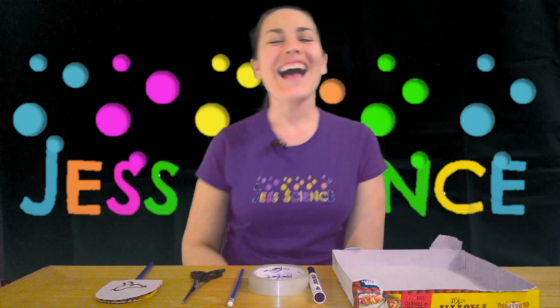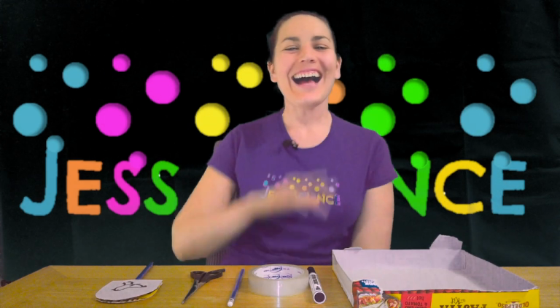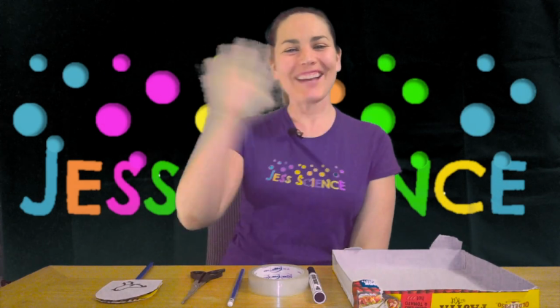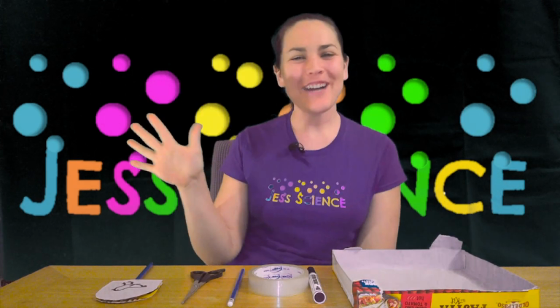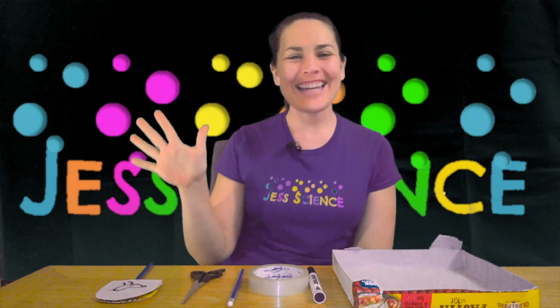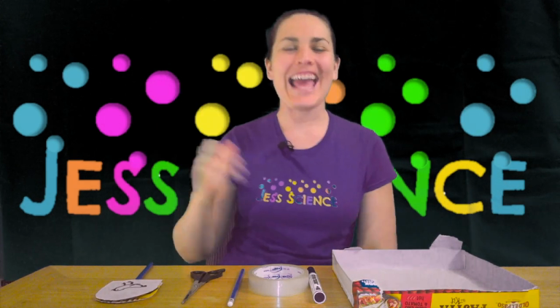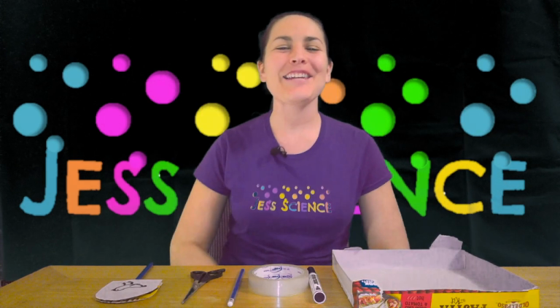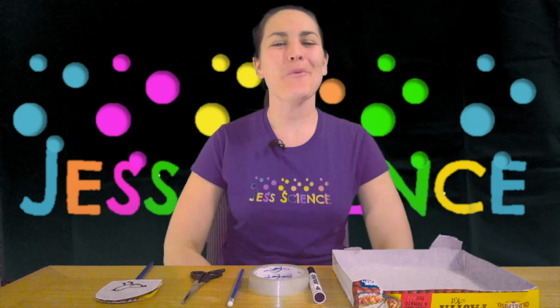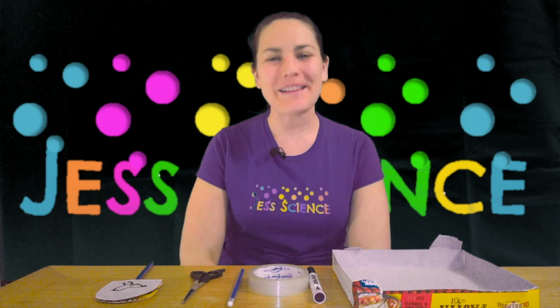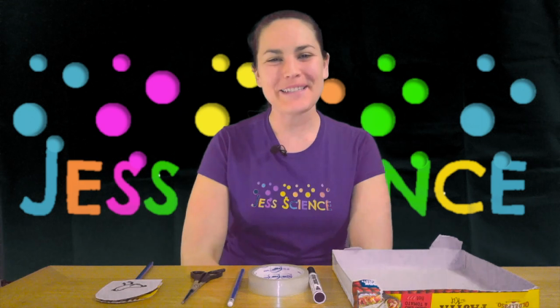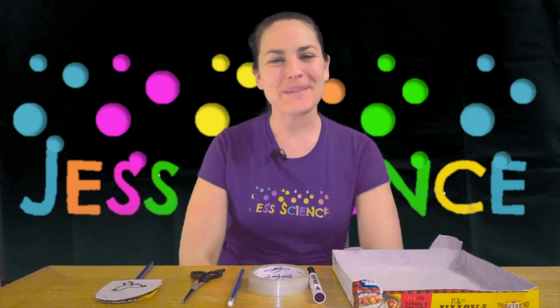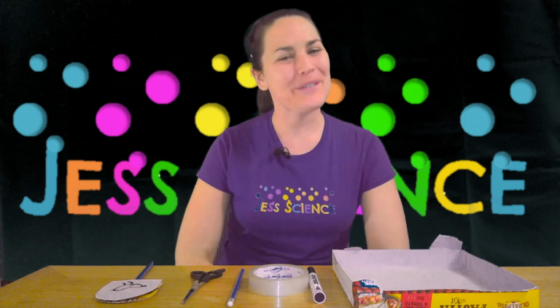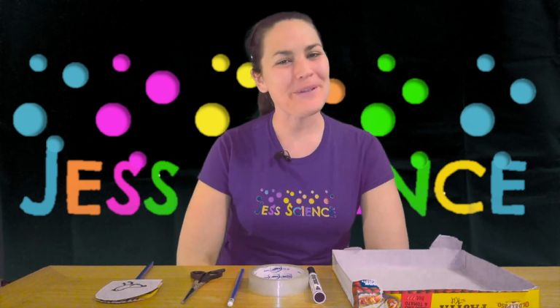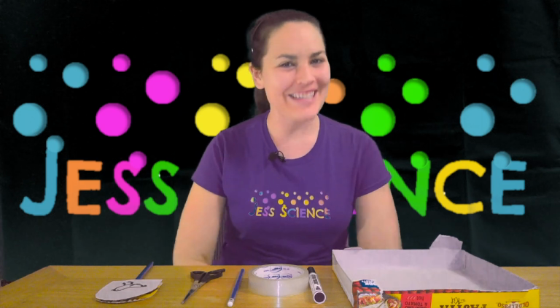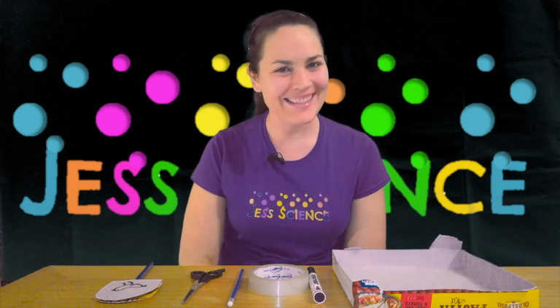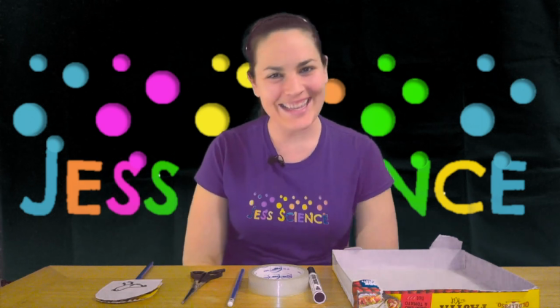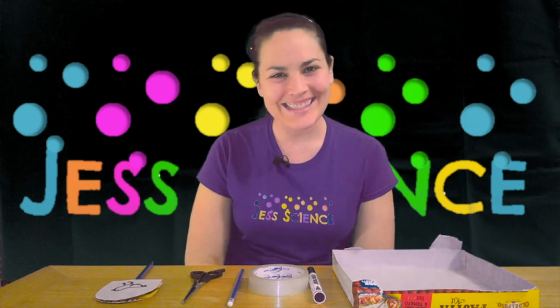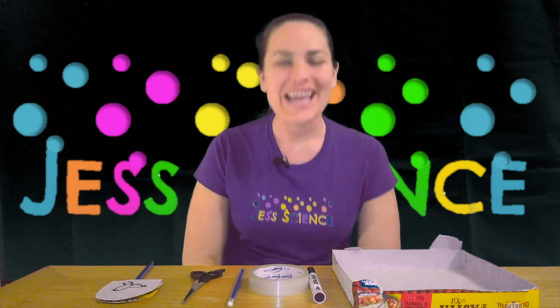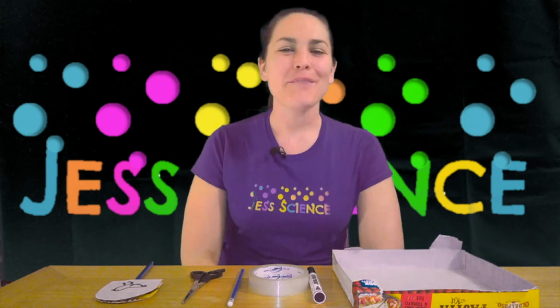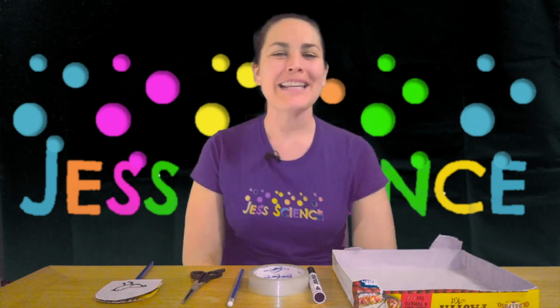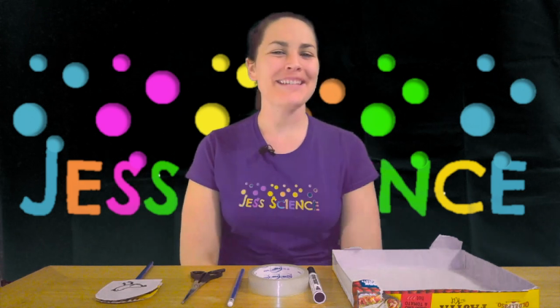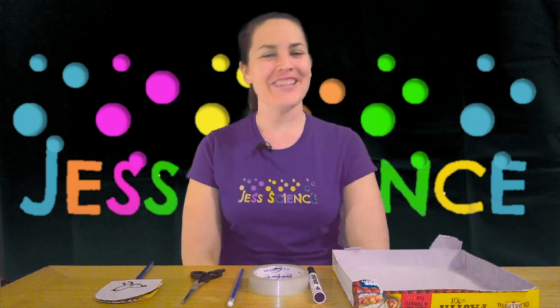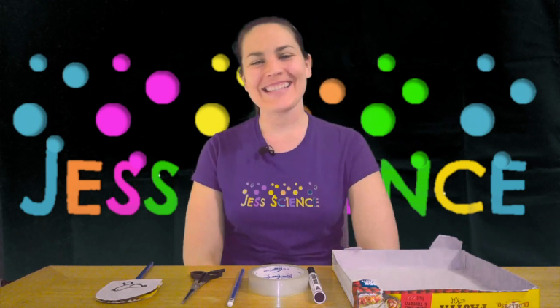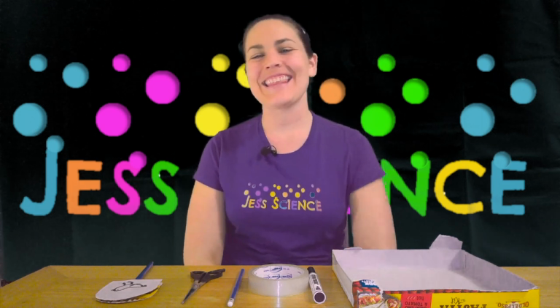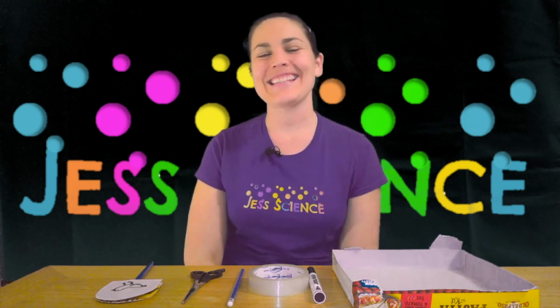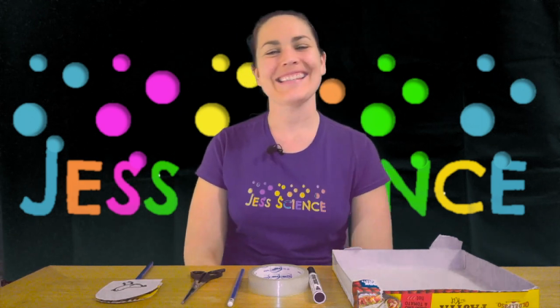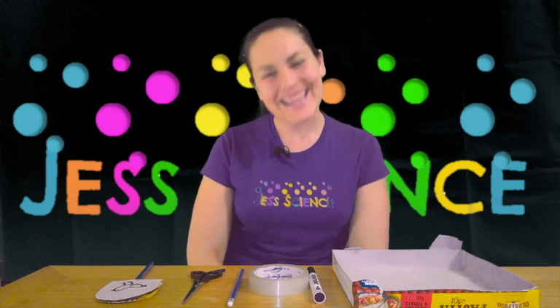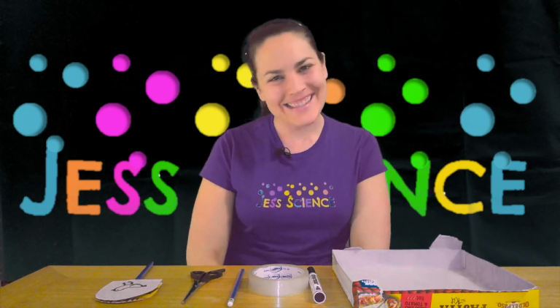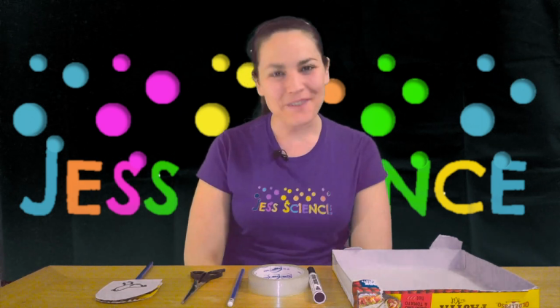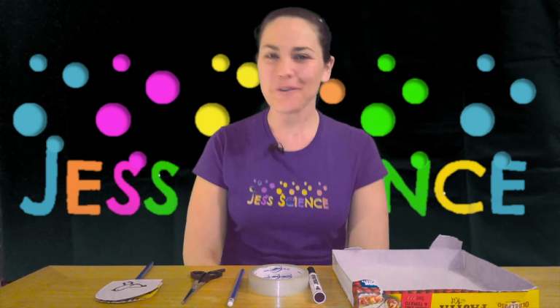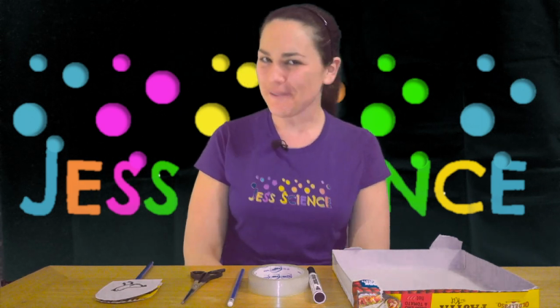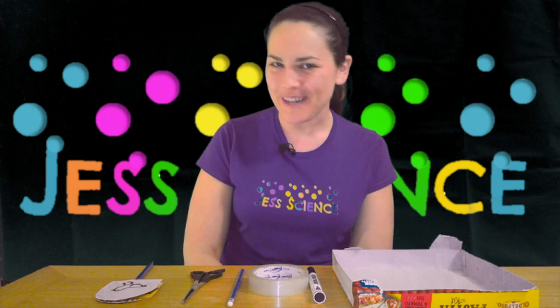Hi everyone and welcome to Jess Science. My name is Jess and this is science for everyone.